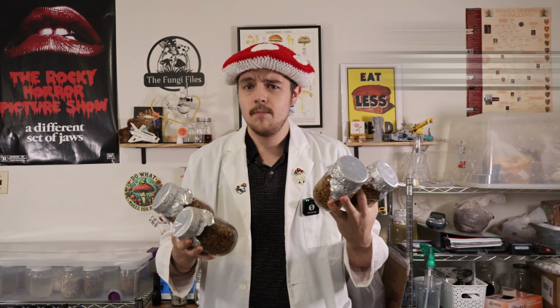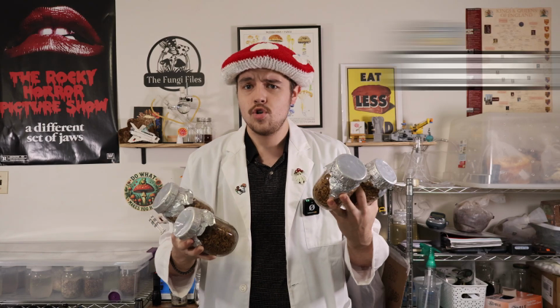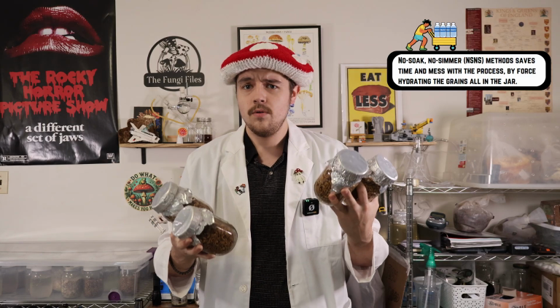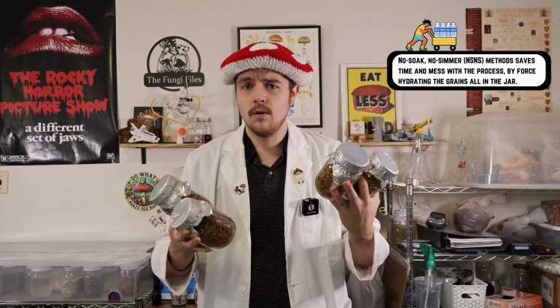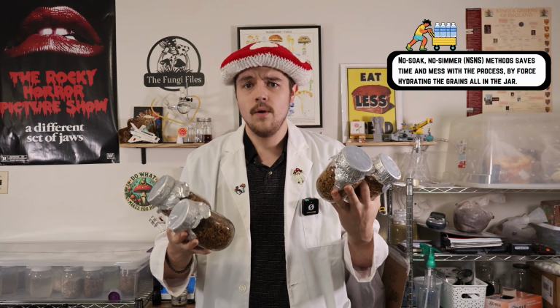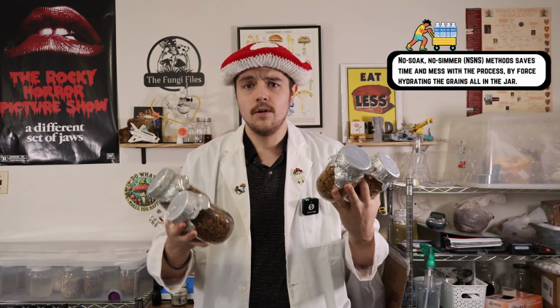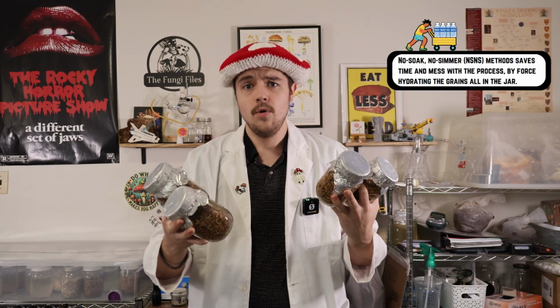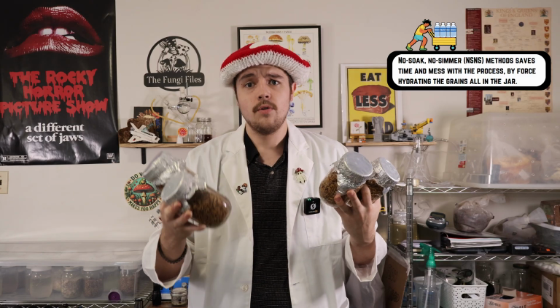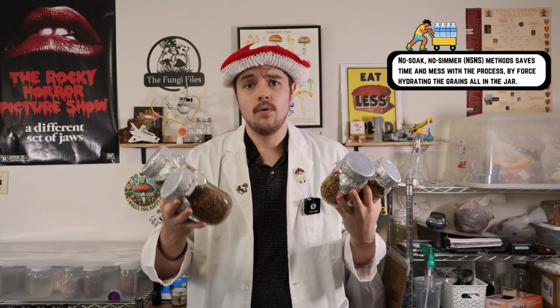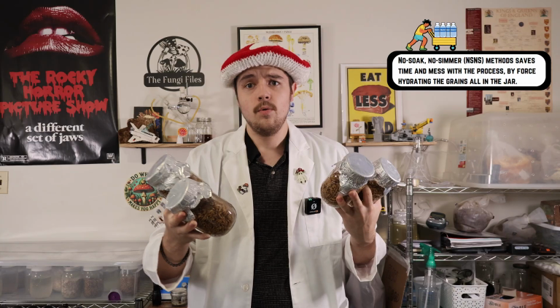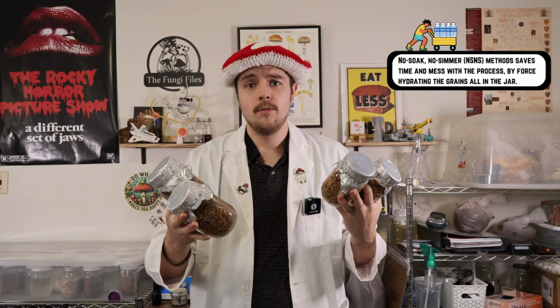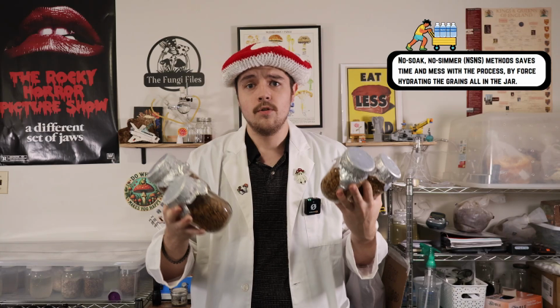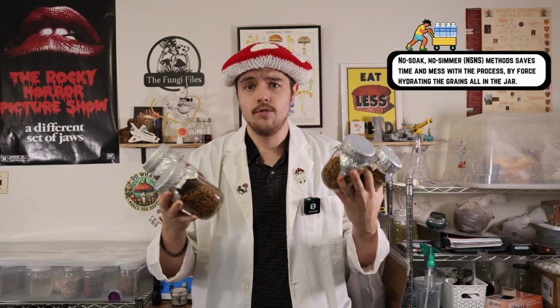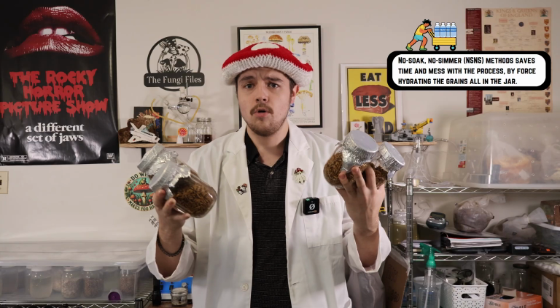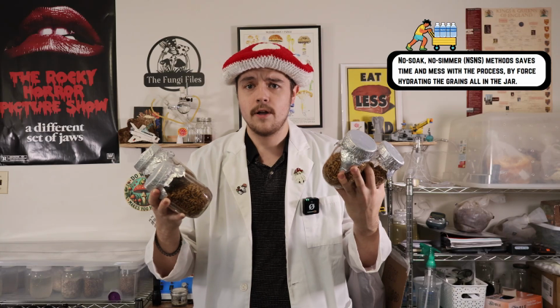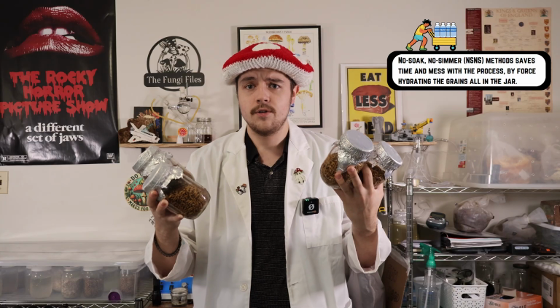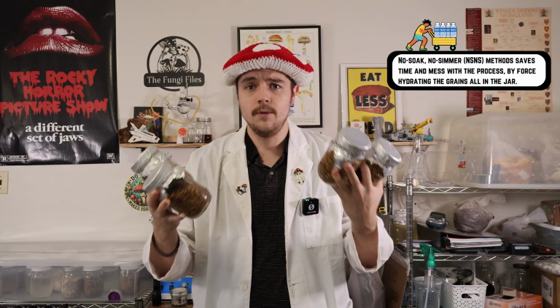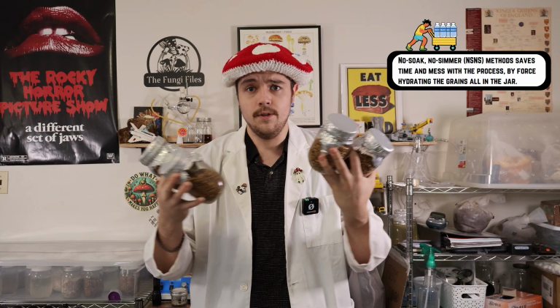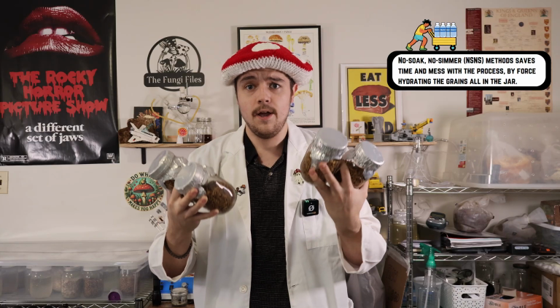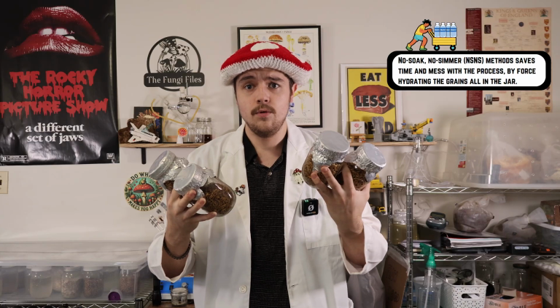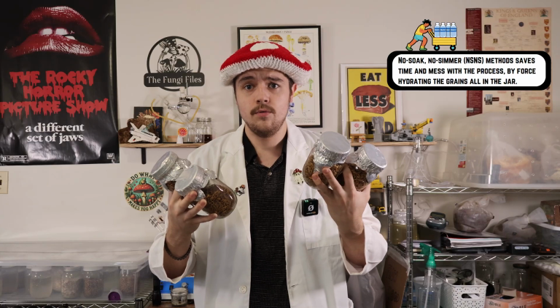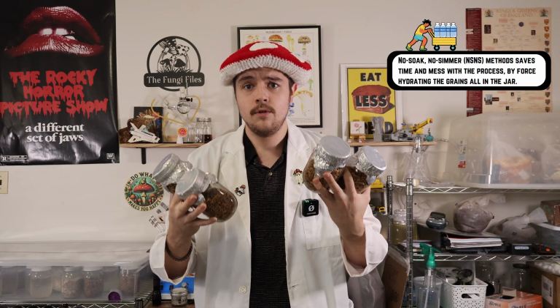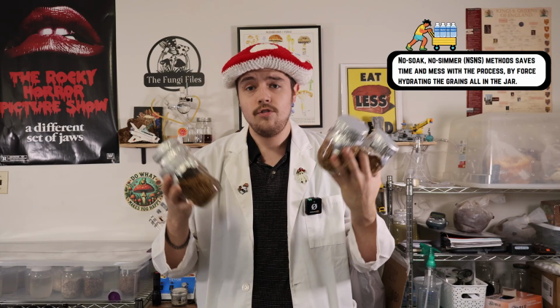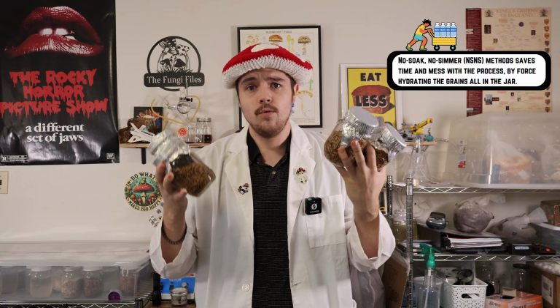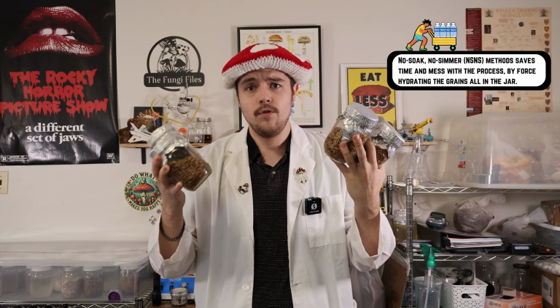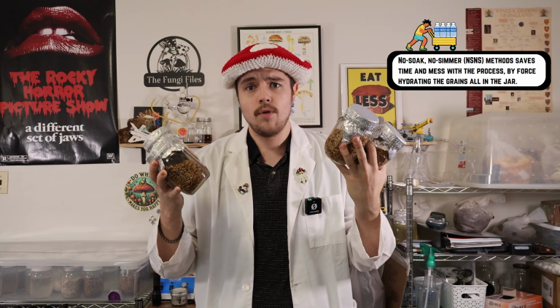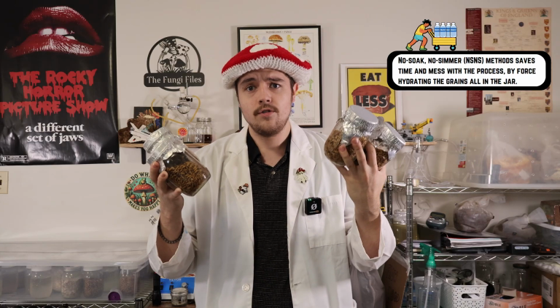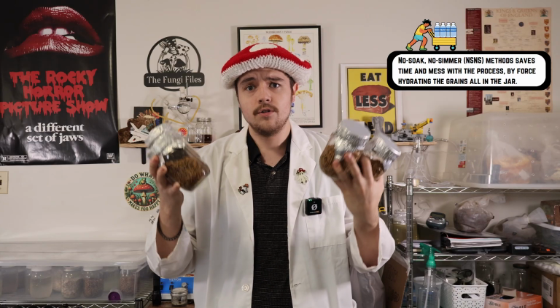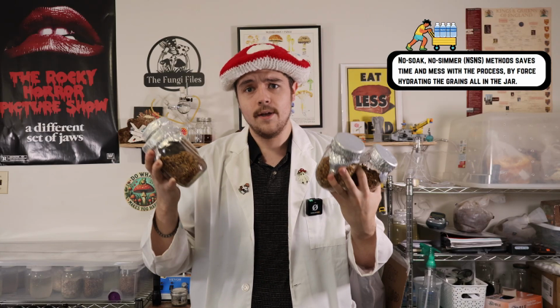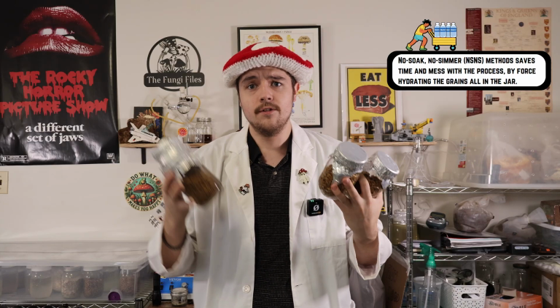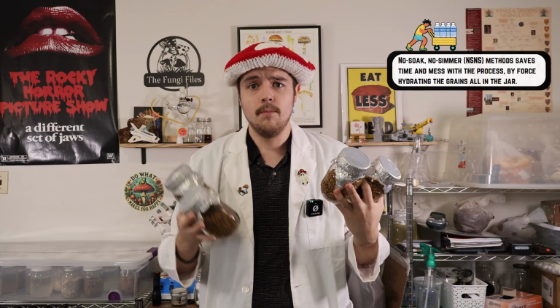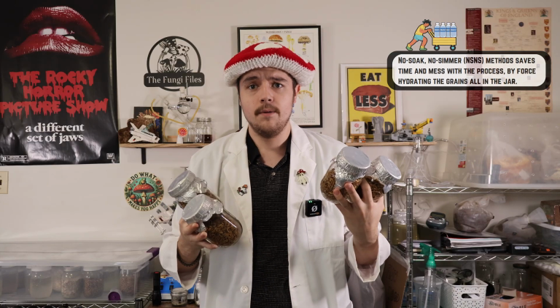Today I'm going to show you a quick no-soak, no-simmer small batch recipe that I use just to do a few grain jars in my instant pot.